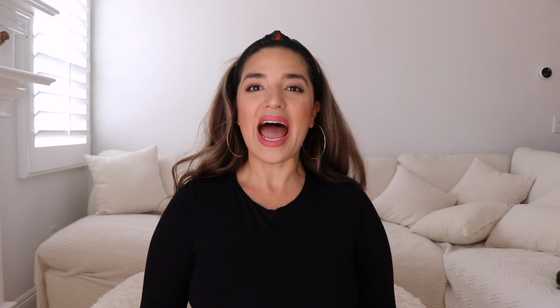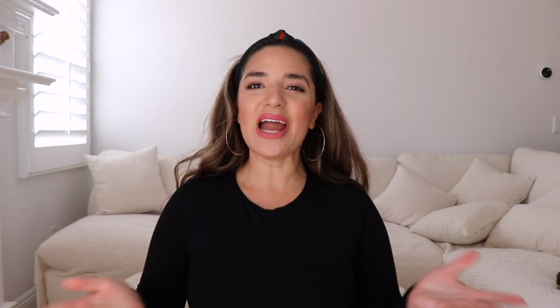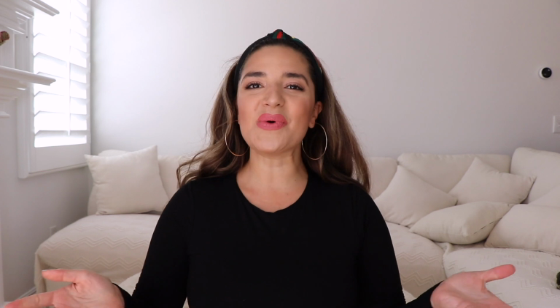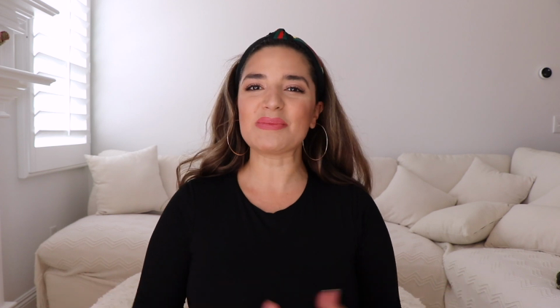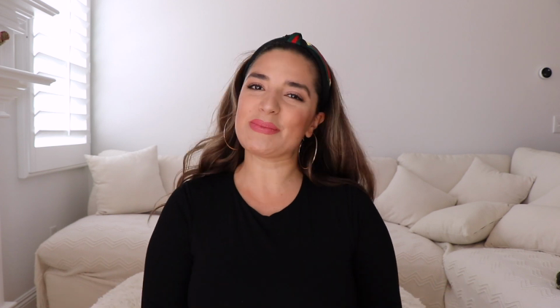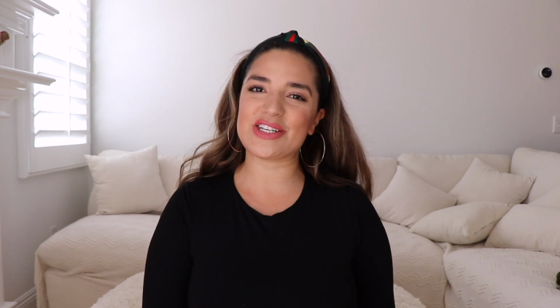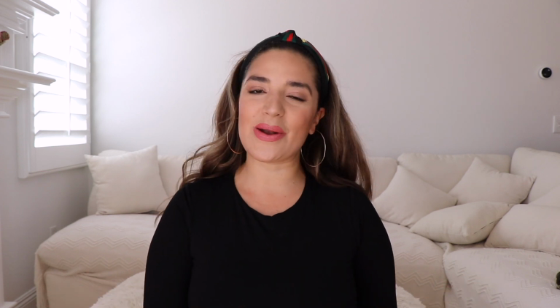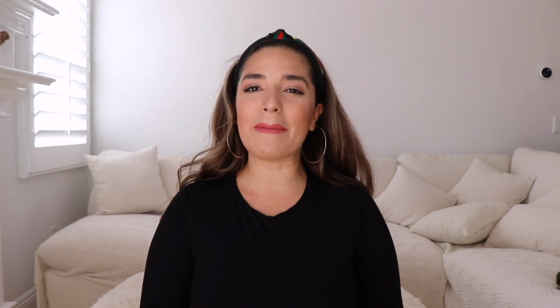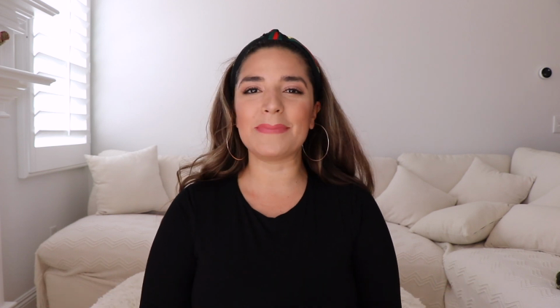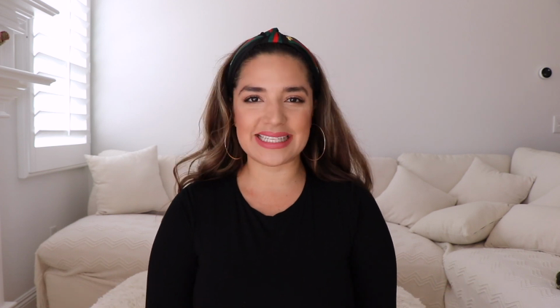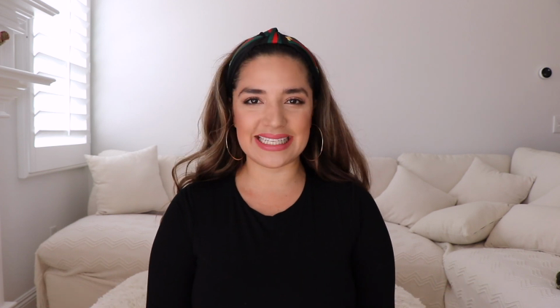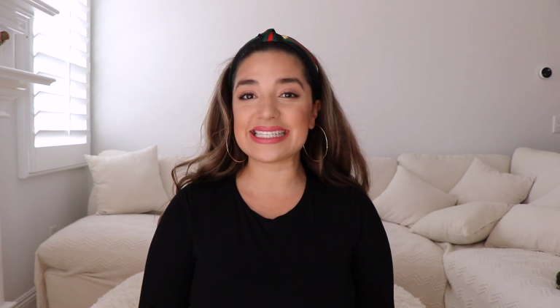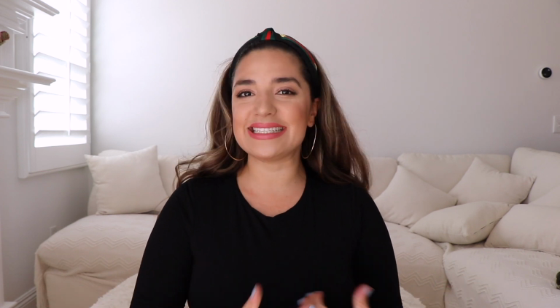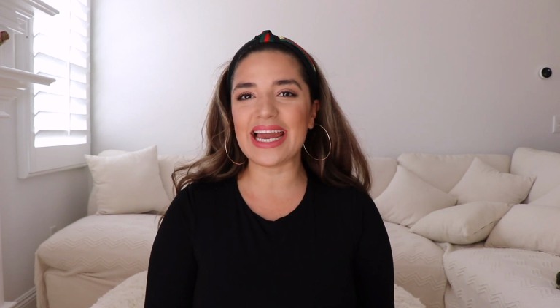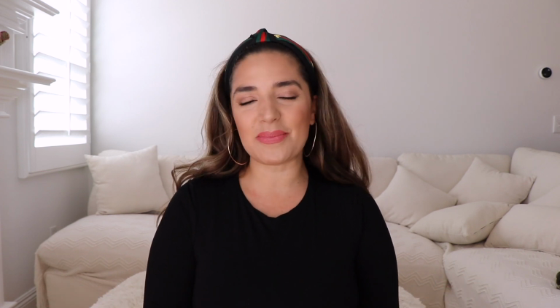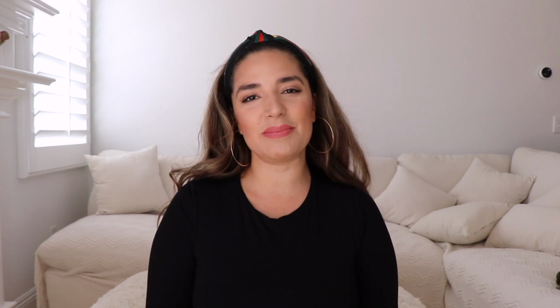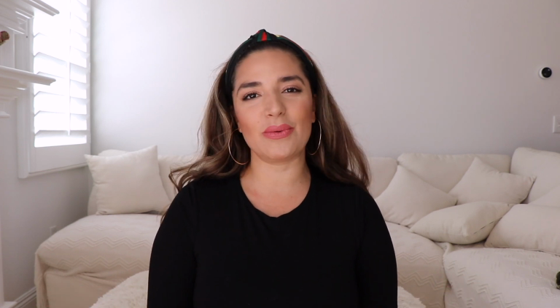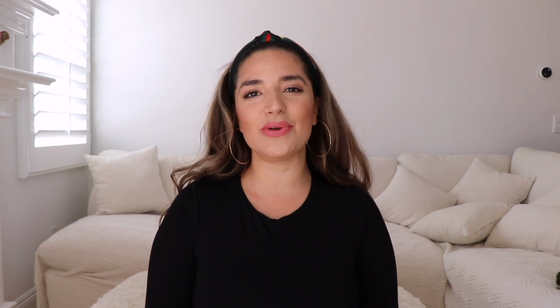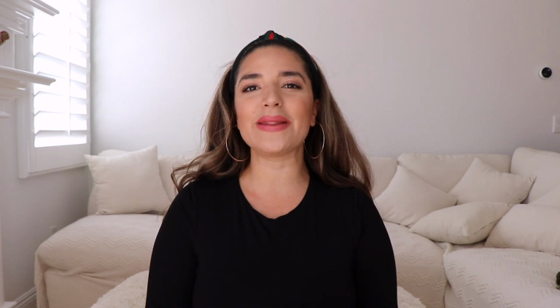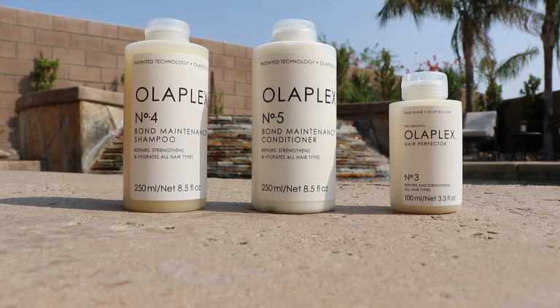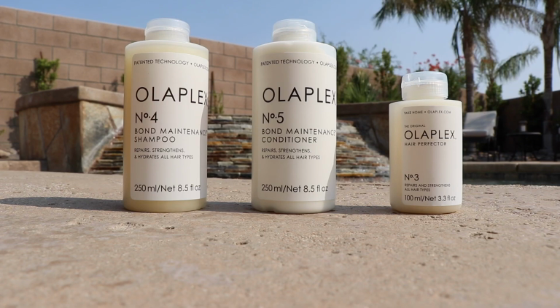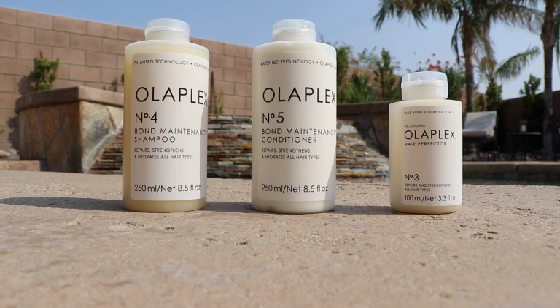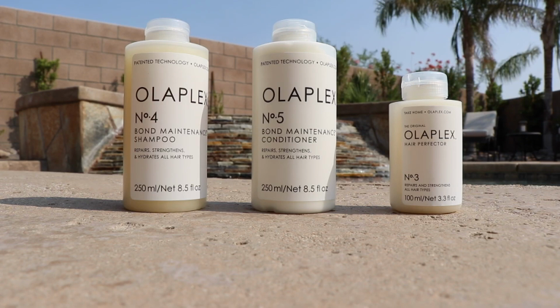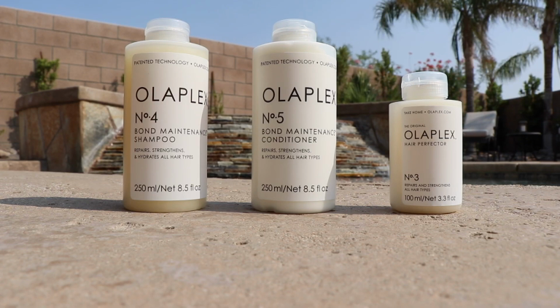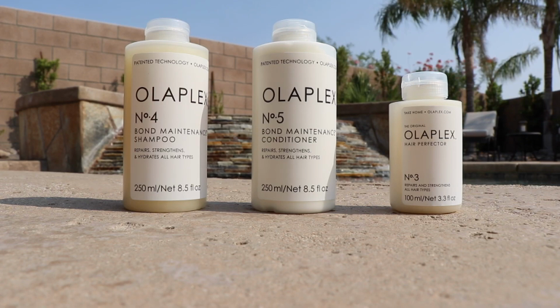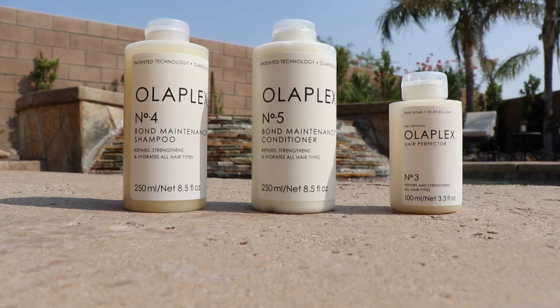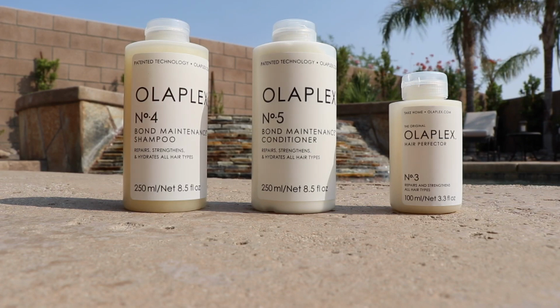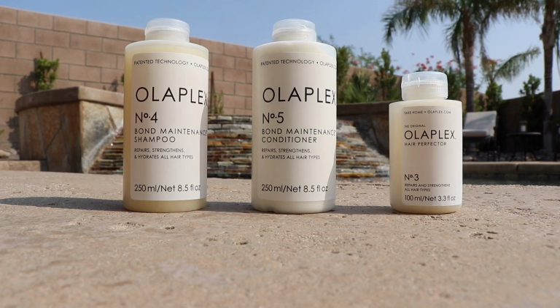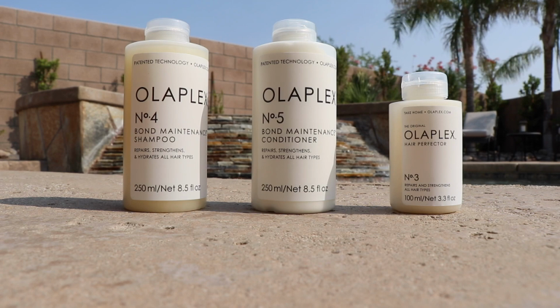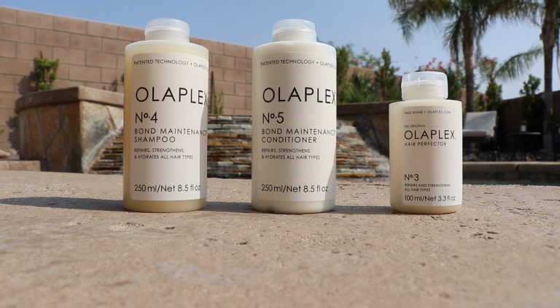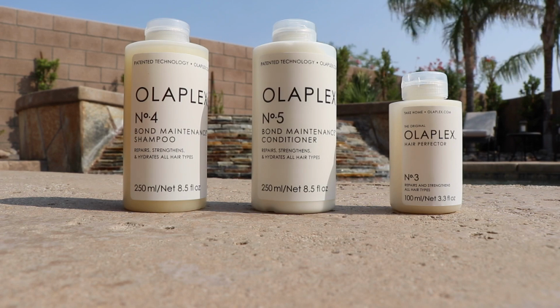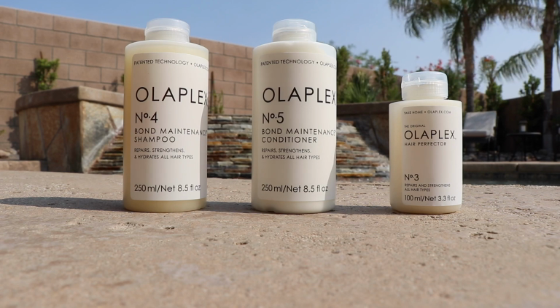Hi, welcome to my channel. I'm Betsy. Today I'm going to be reviewing the Olaplex number three, four, and five.